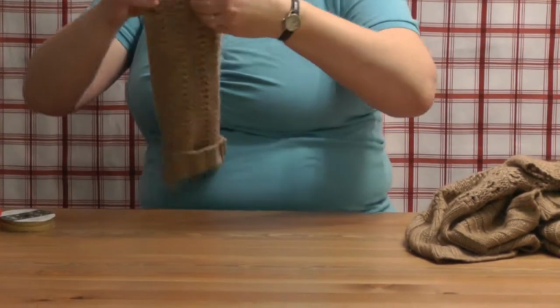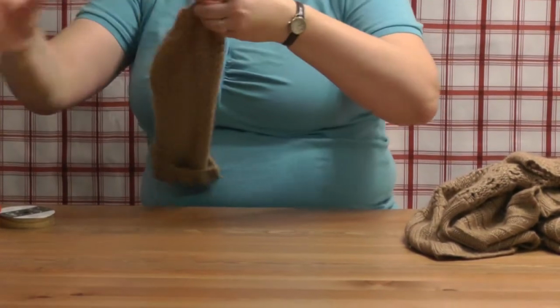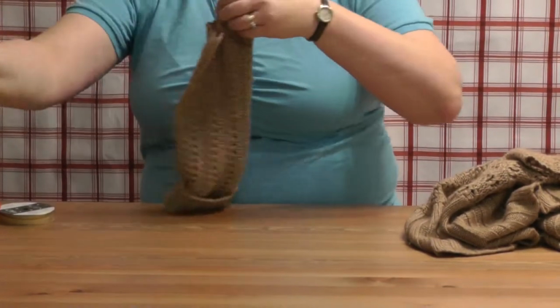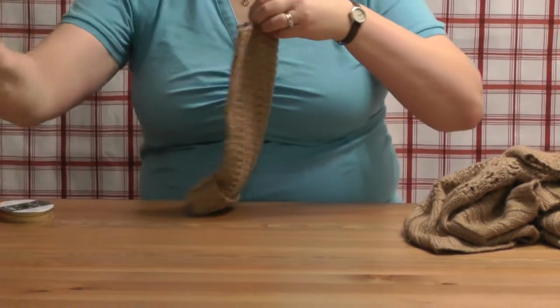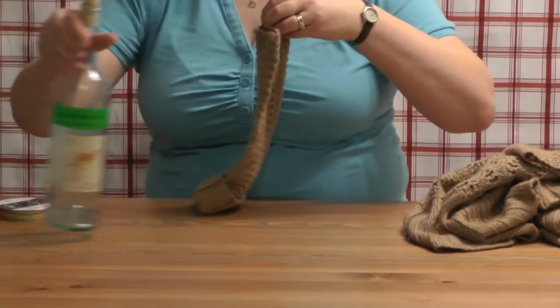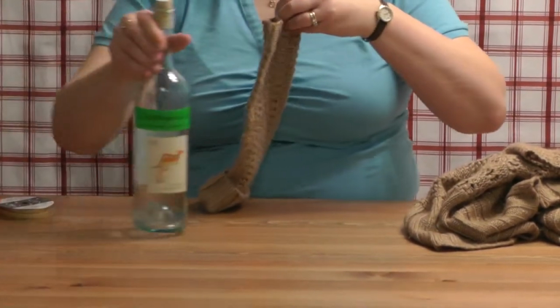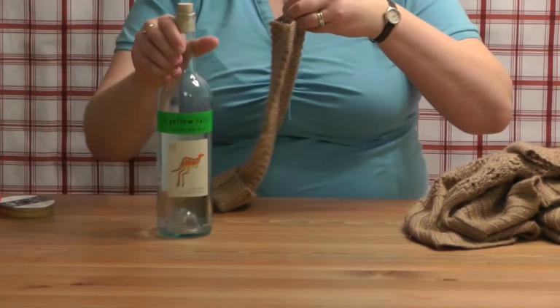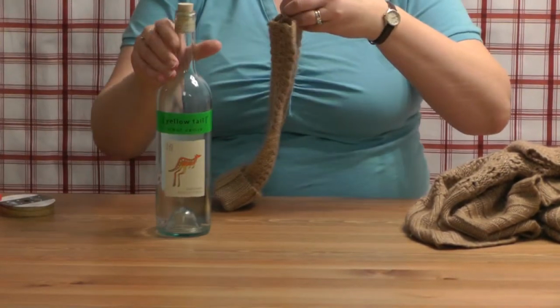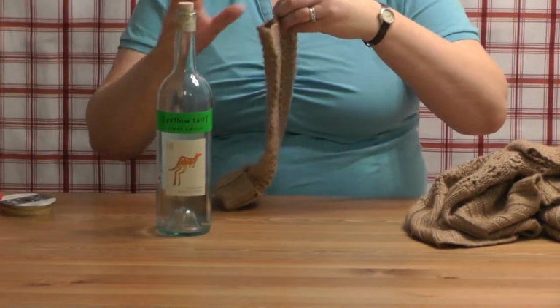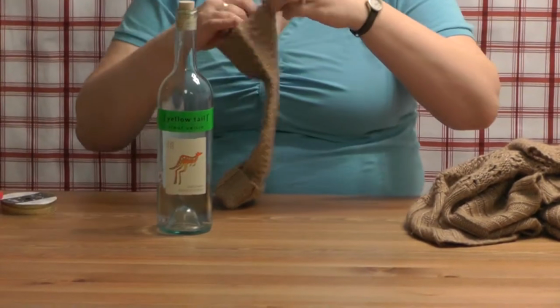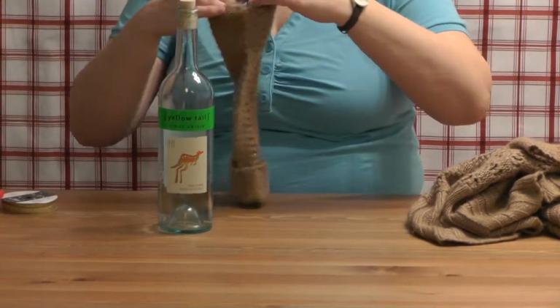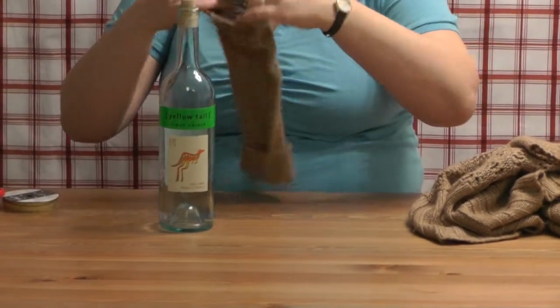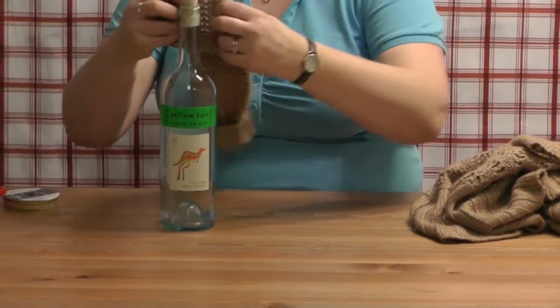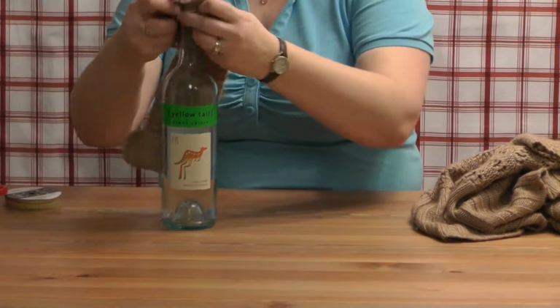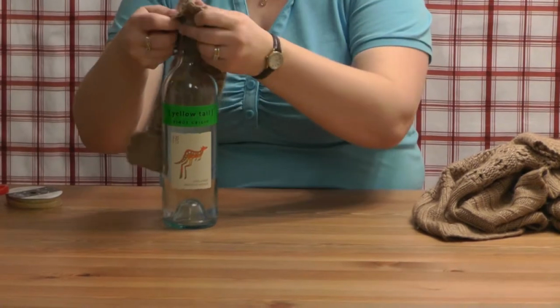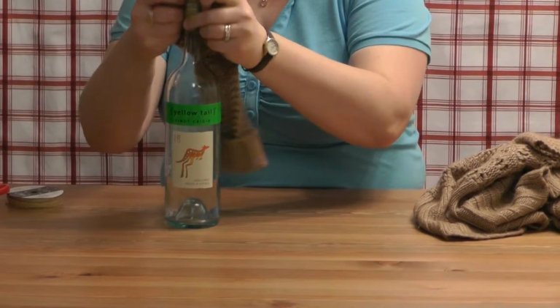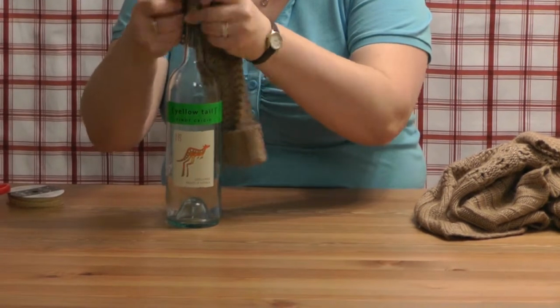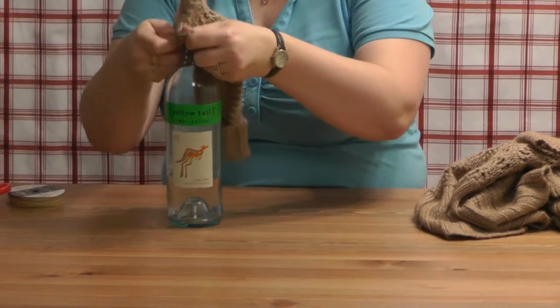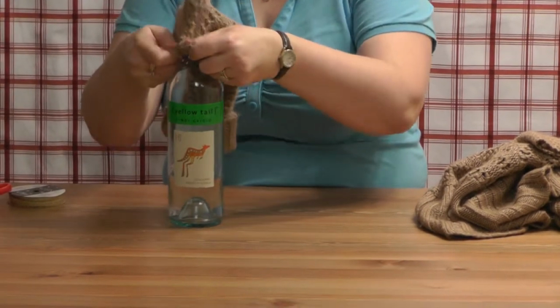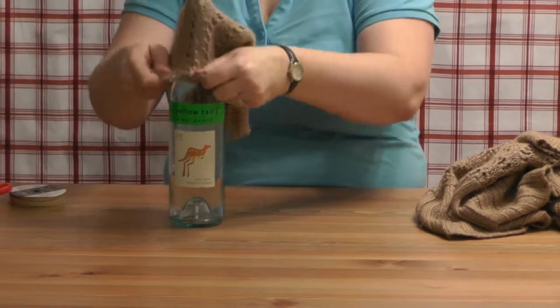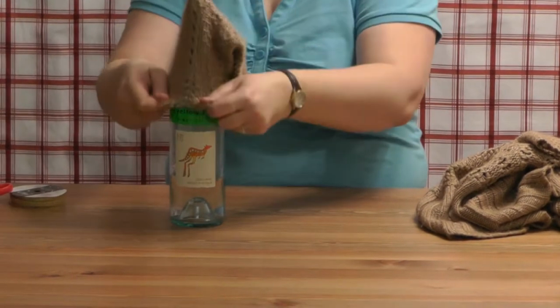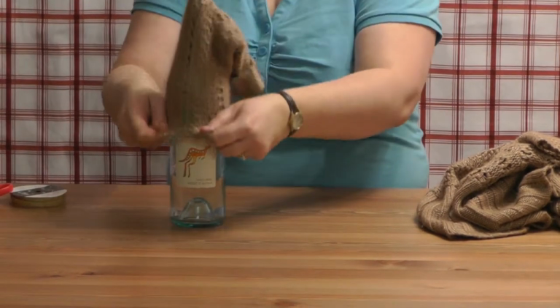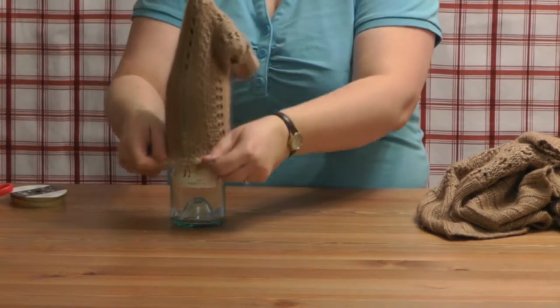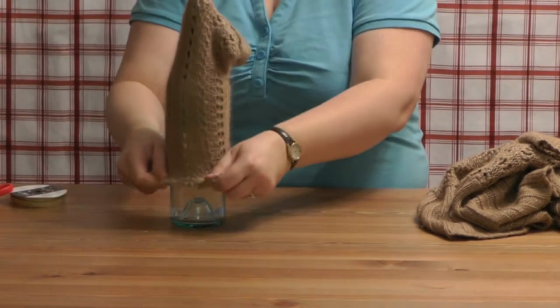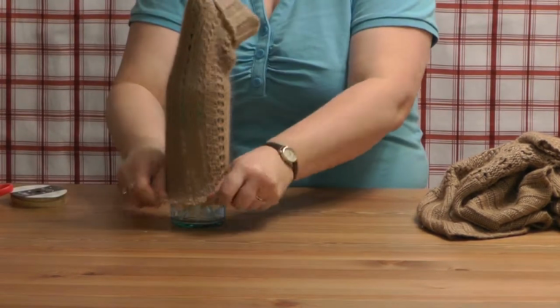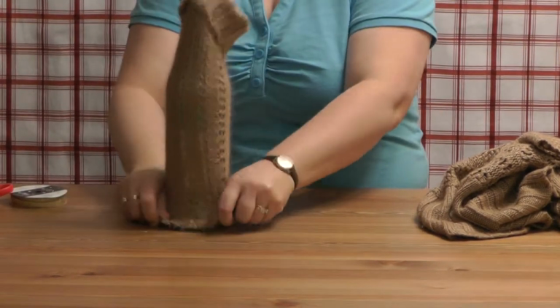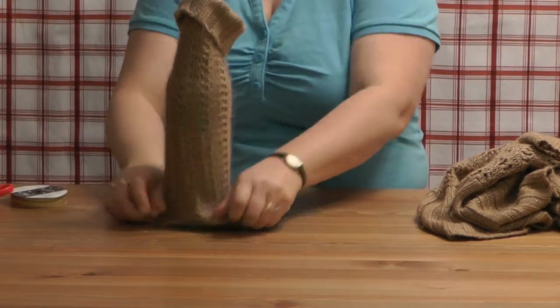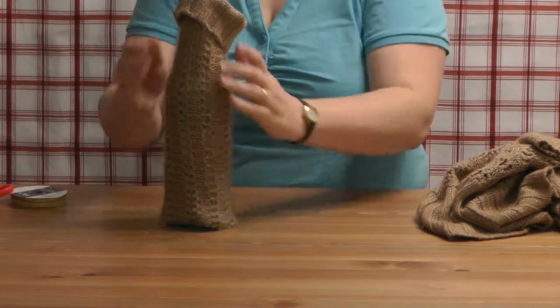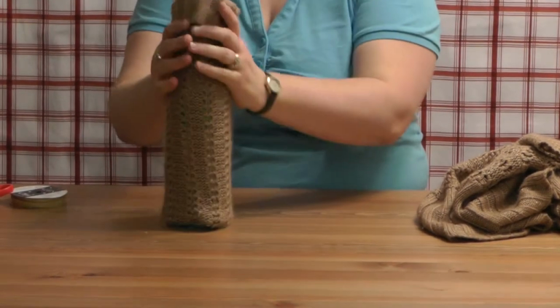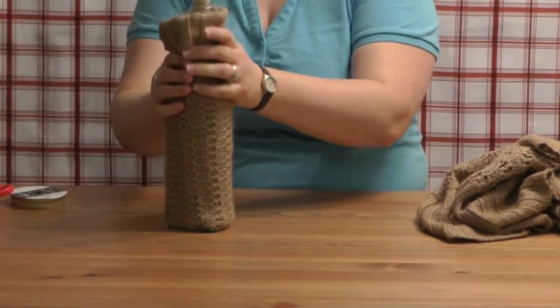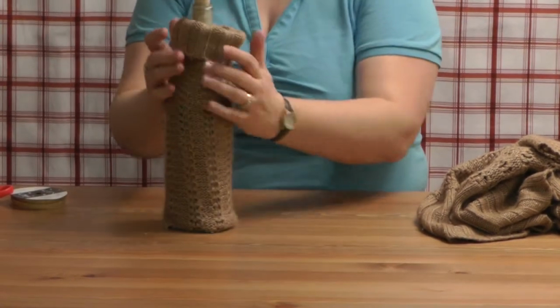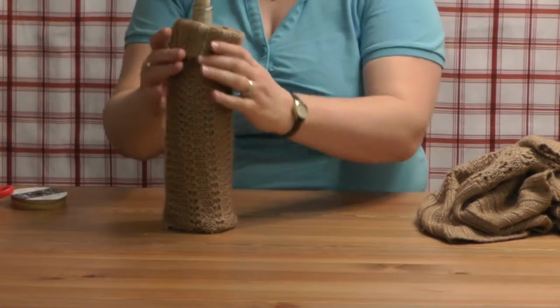Then take your wine bottle and pull it down over.